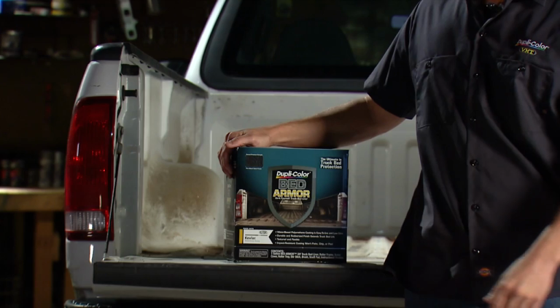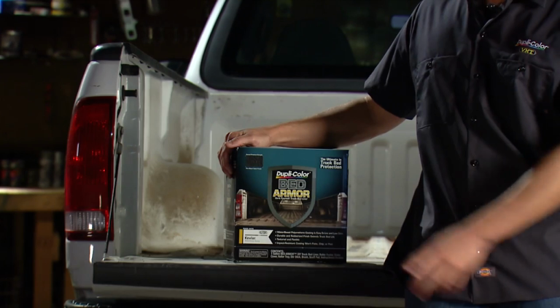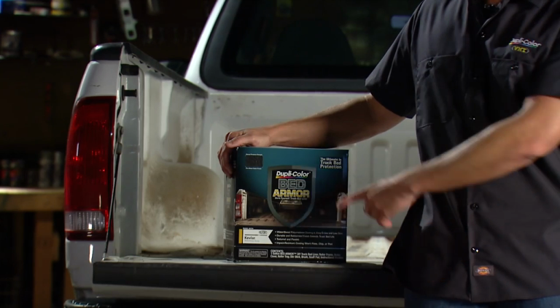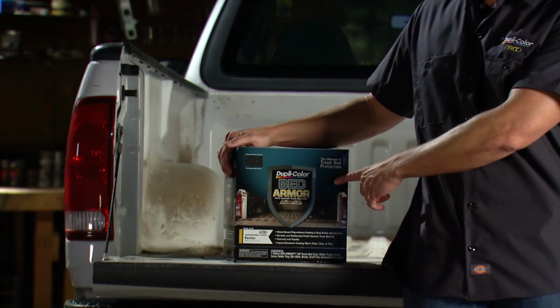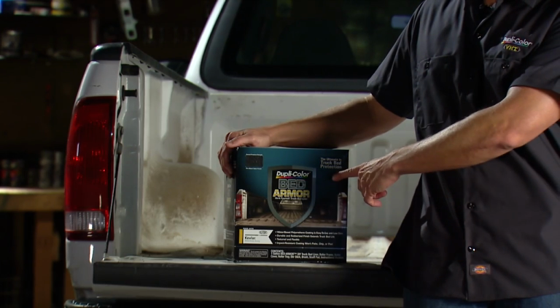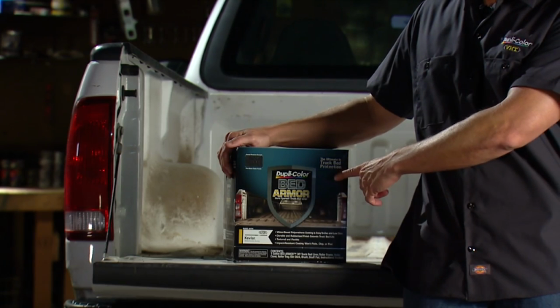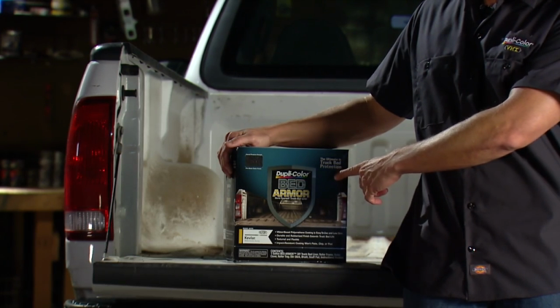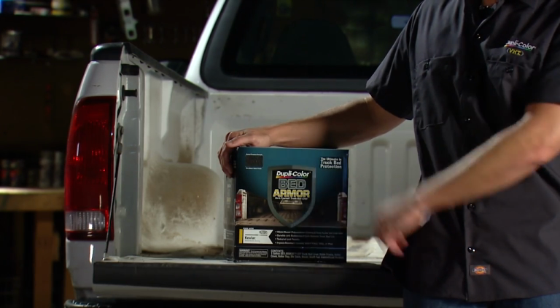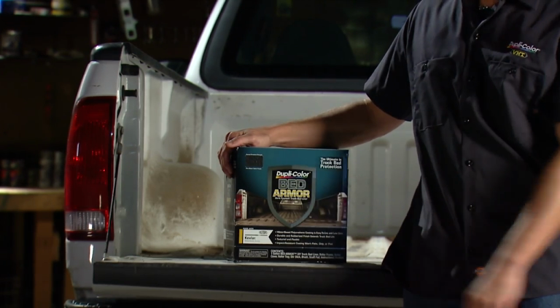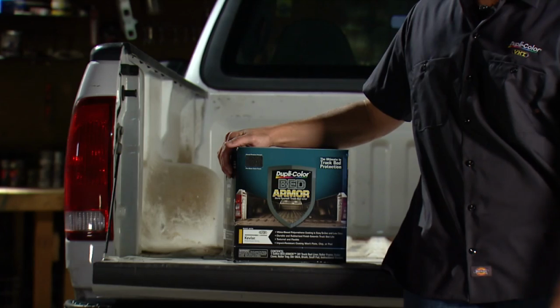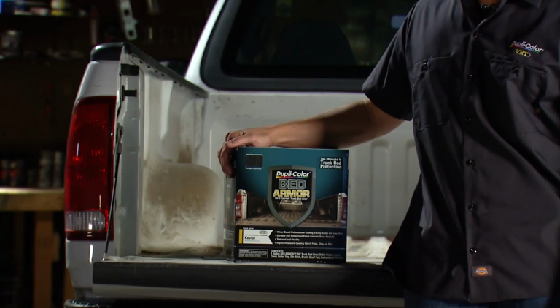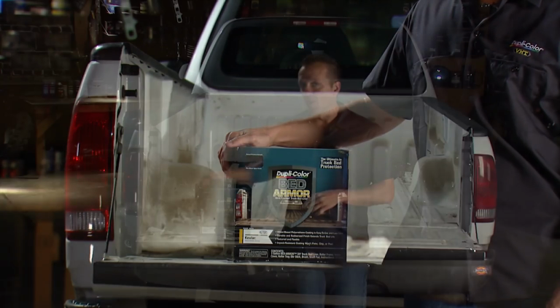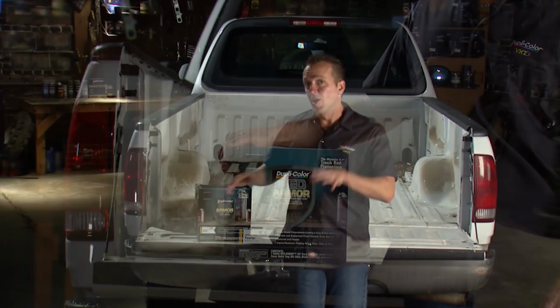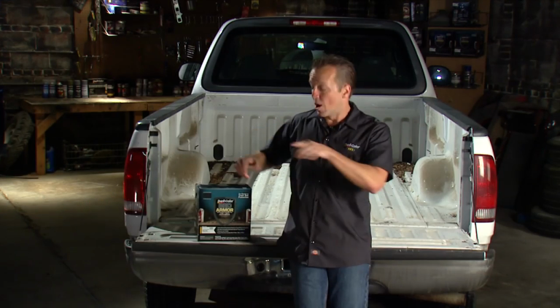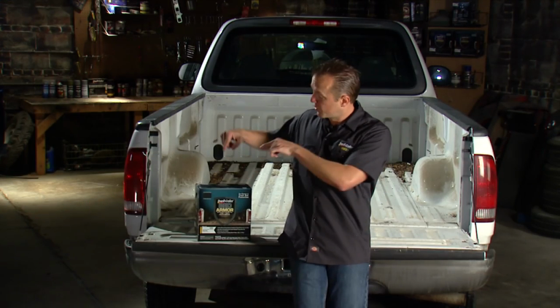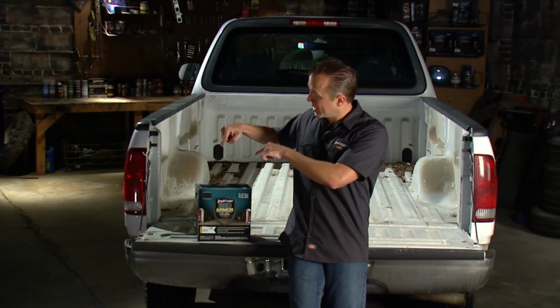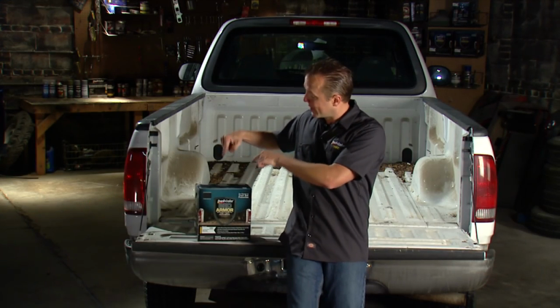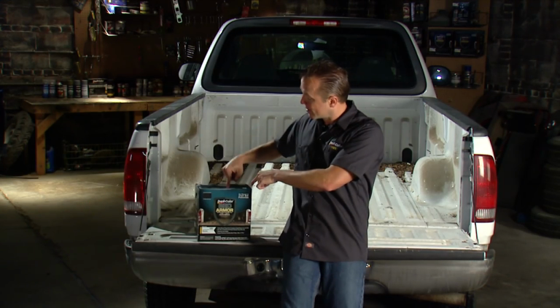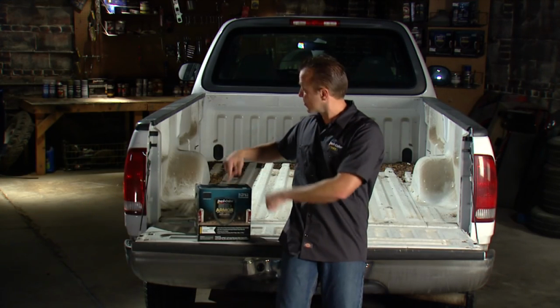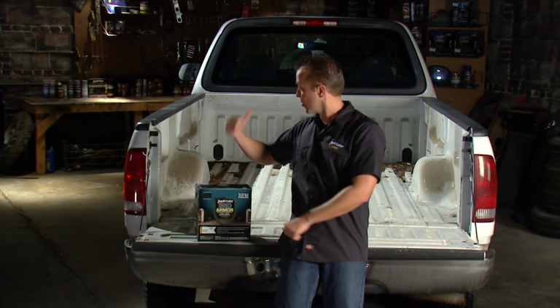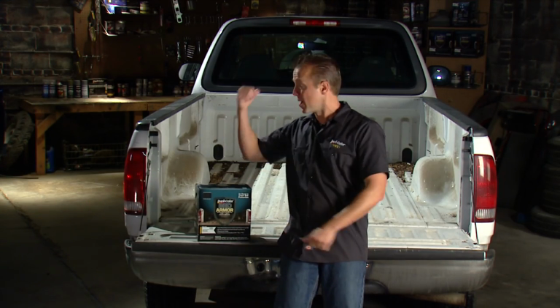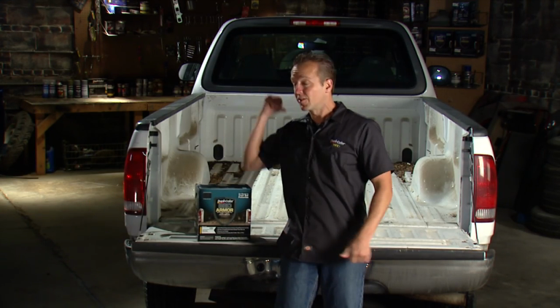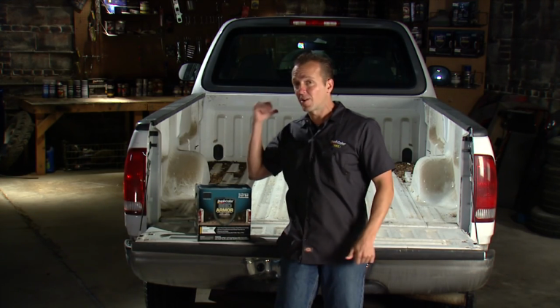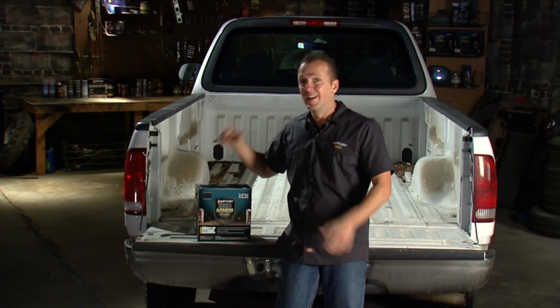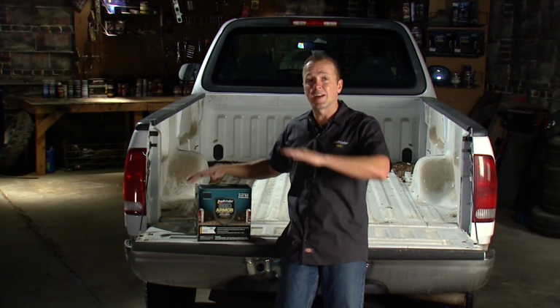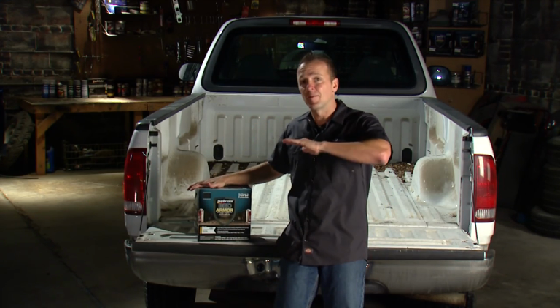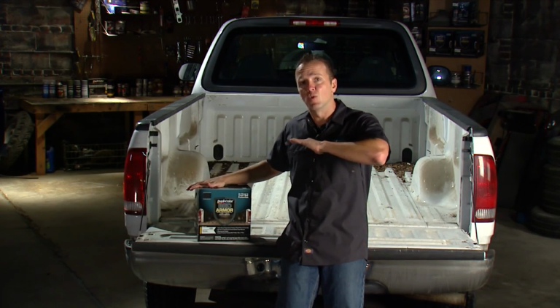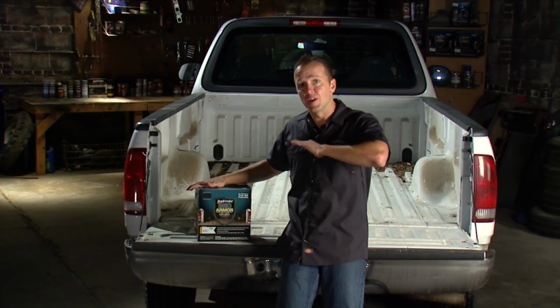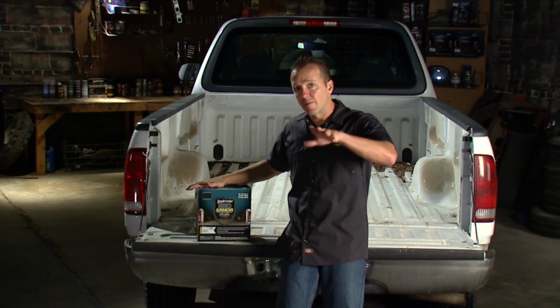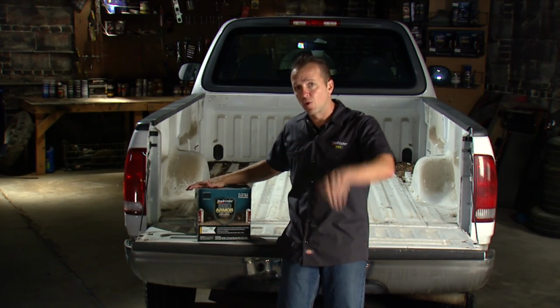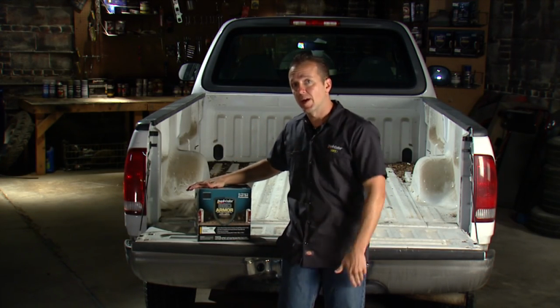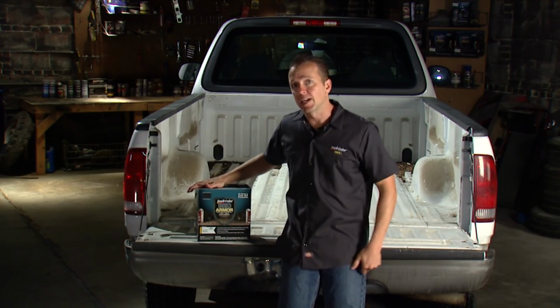Well, that is where this comes in. It's Duplicolor Bed Armor. Once we get this installed in the bed of this truck, that's something we'll never have to worry about again.